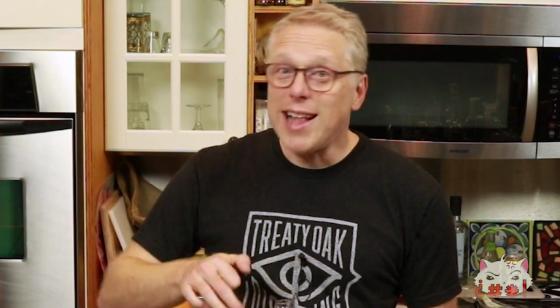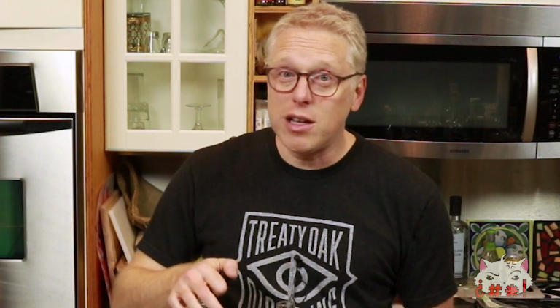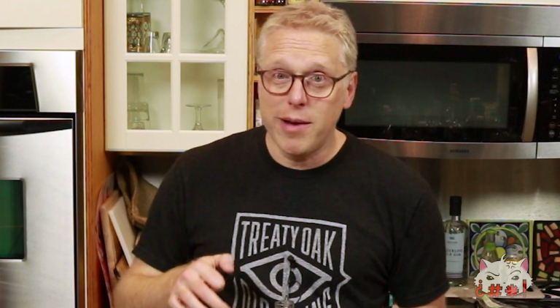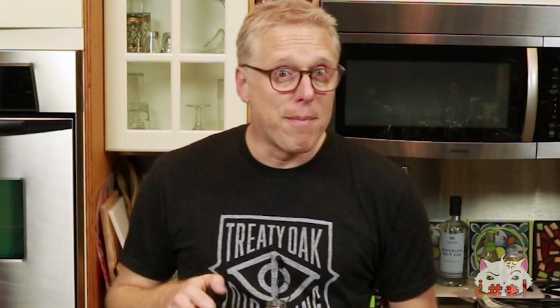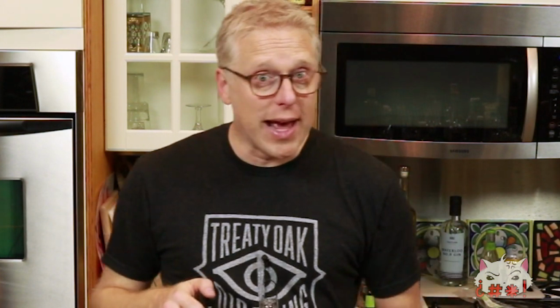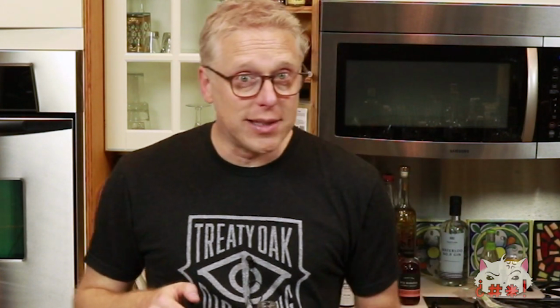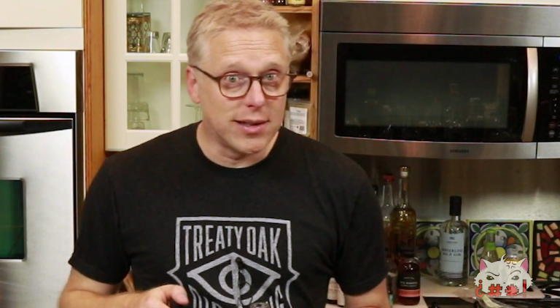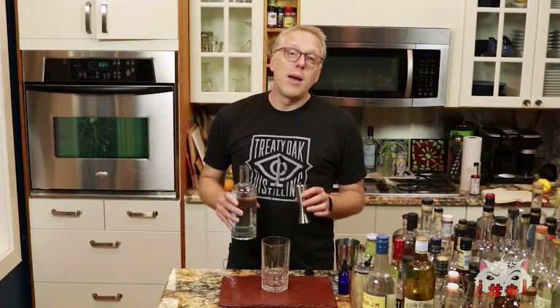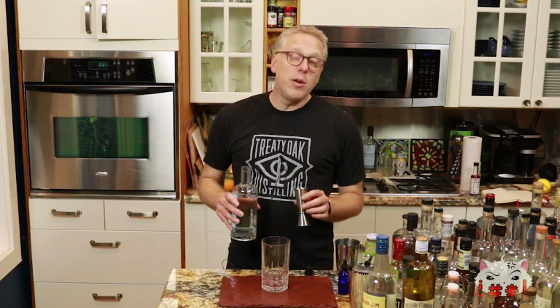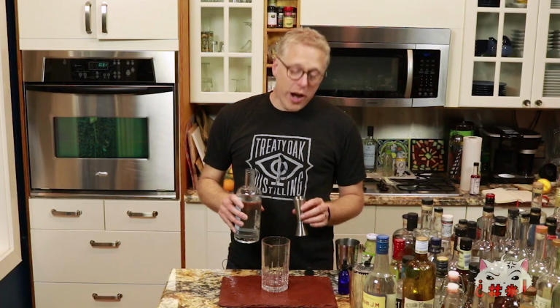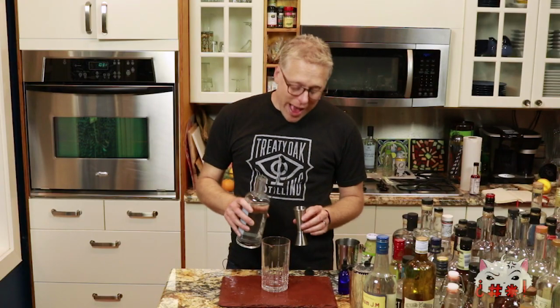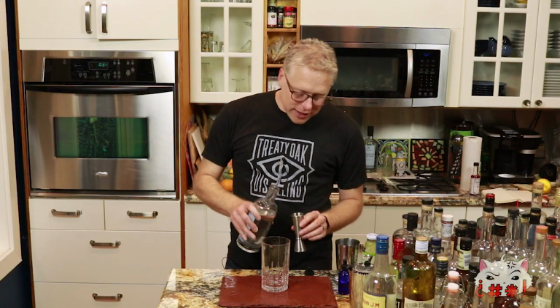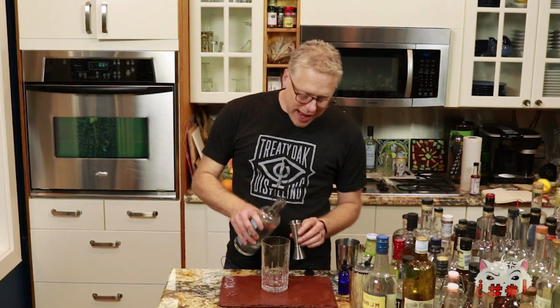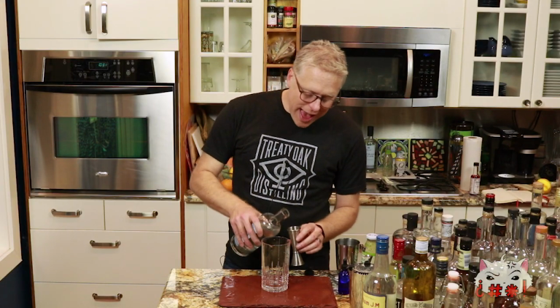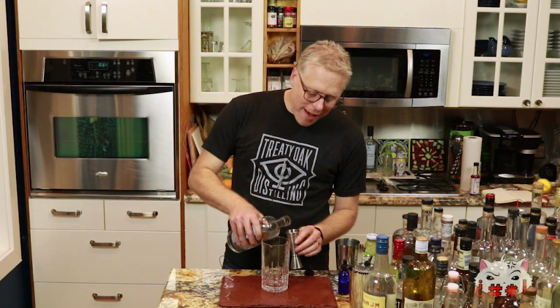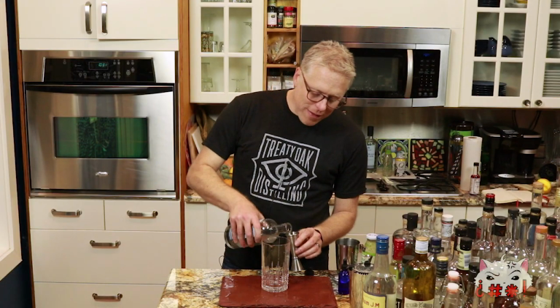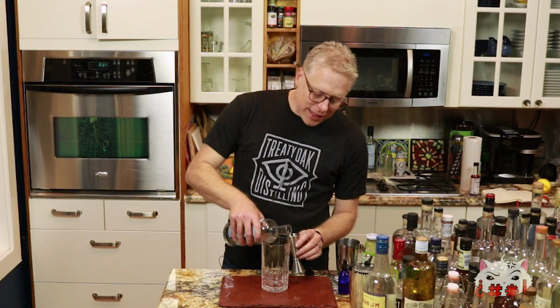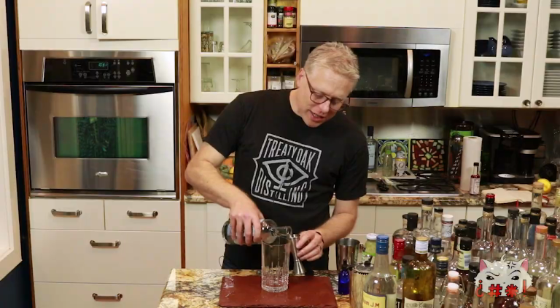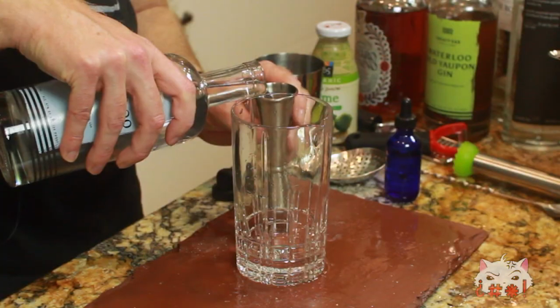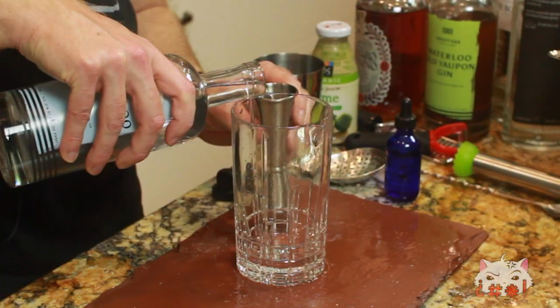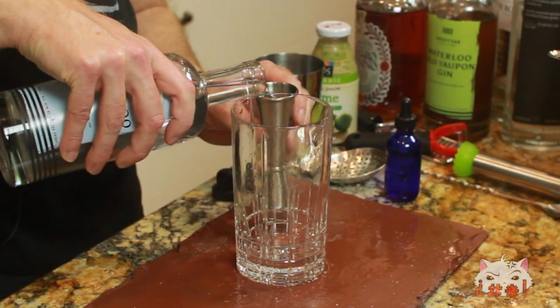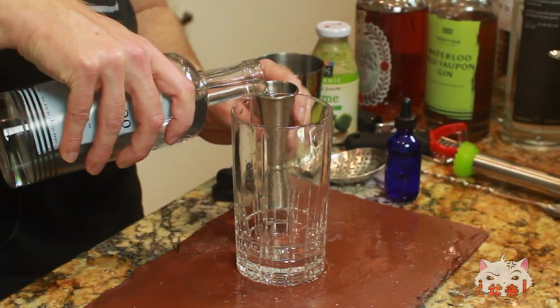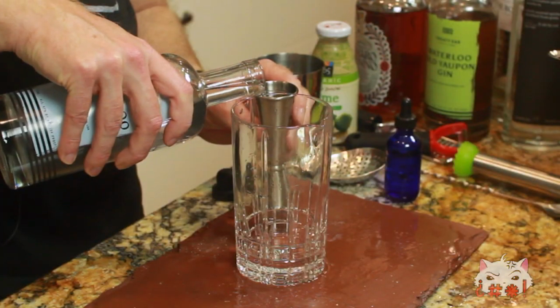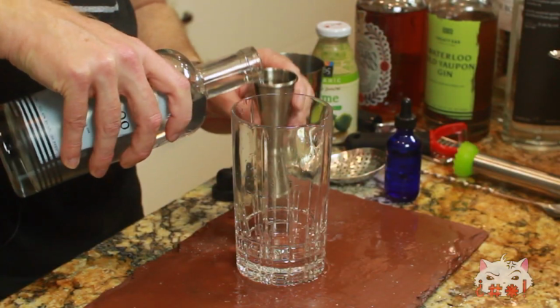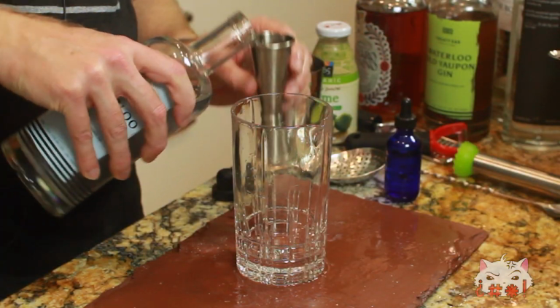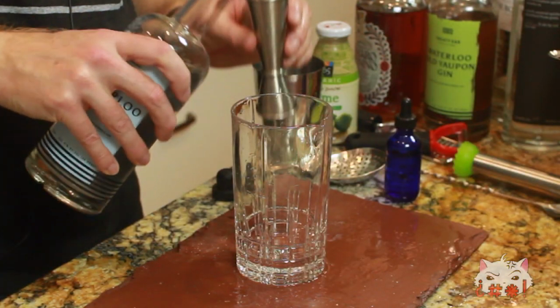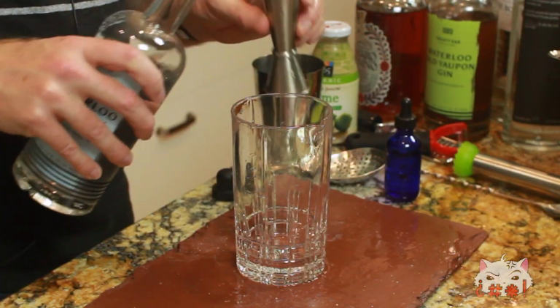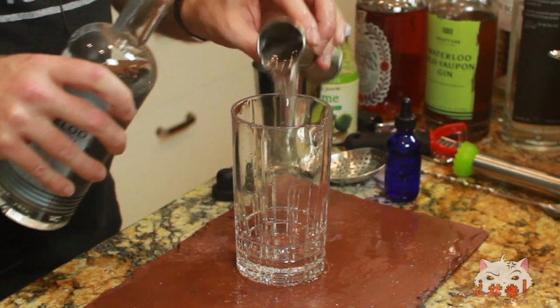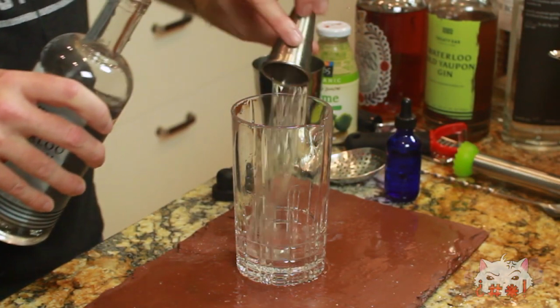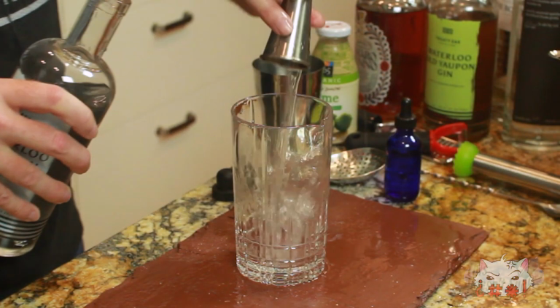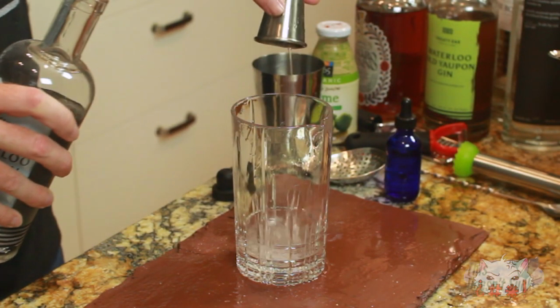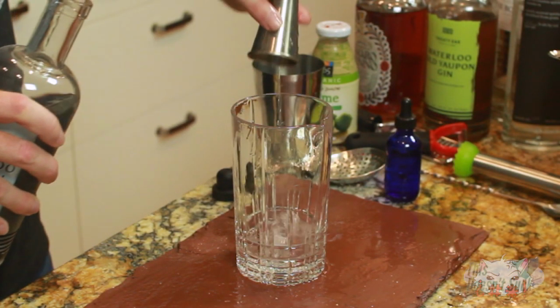That's going to be our base. I'm going to put an ounce and a half of this No. 9 gin. Sploosh.